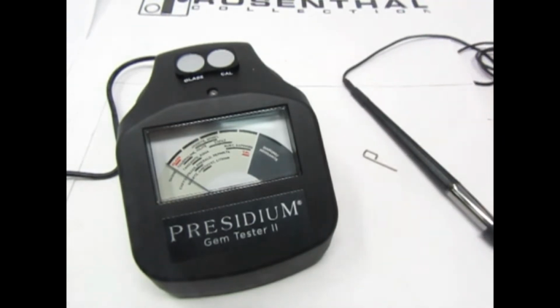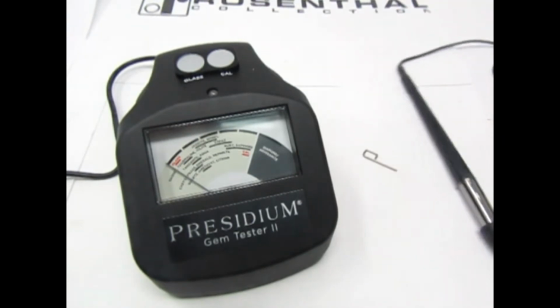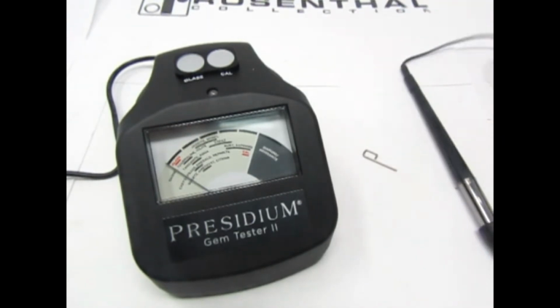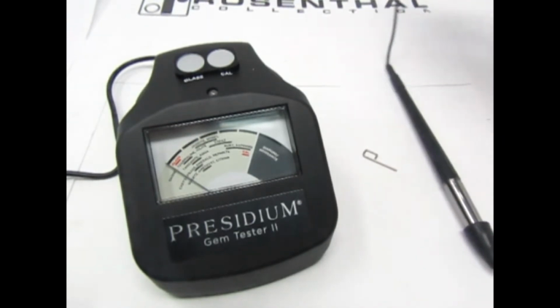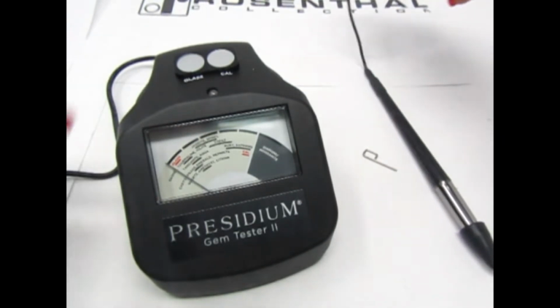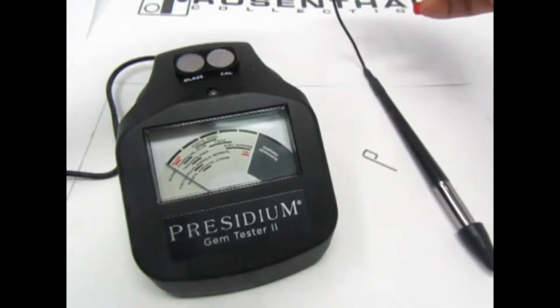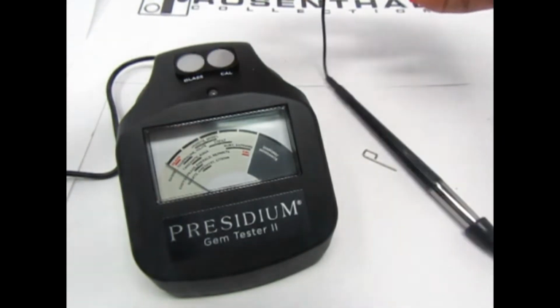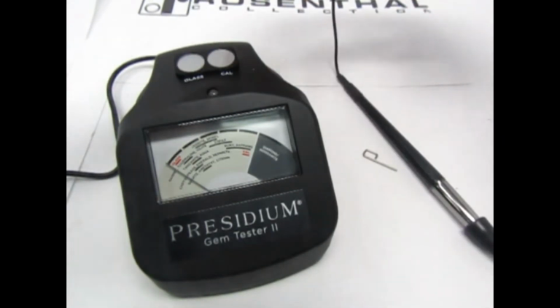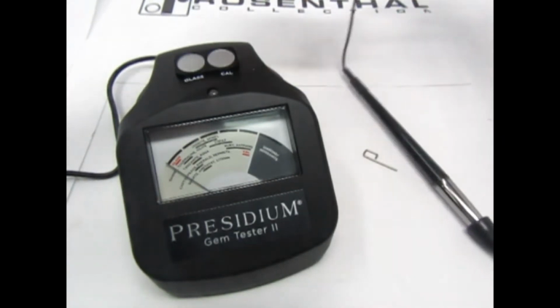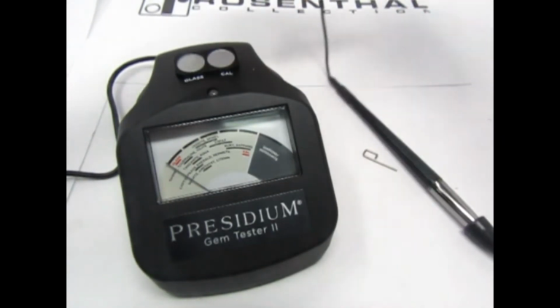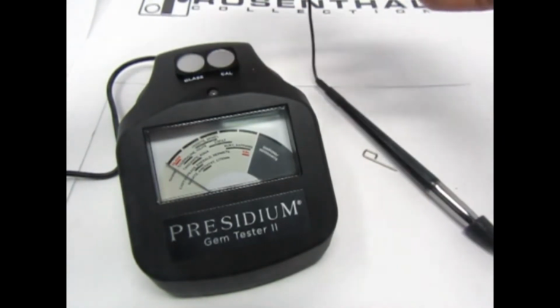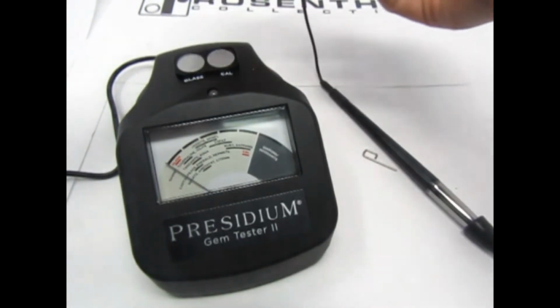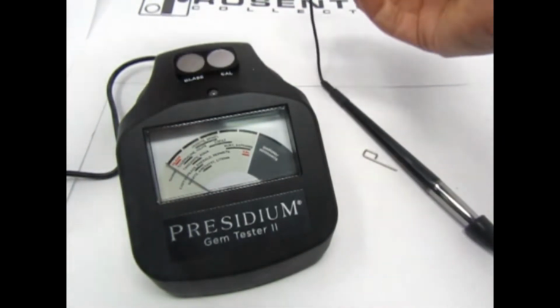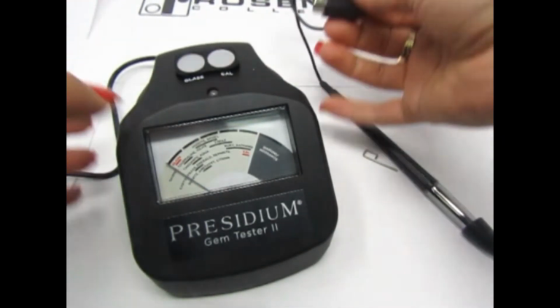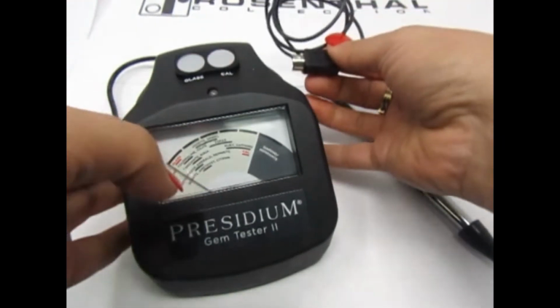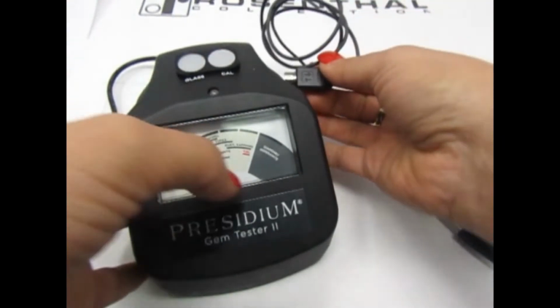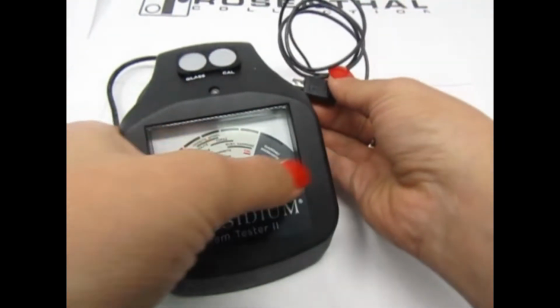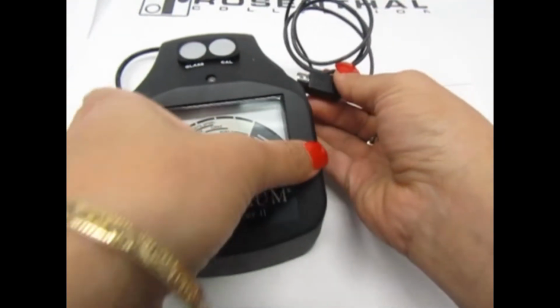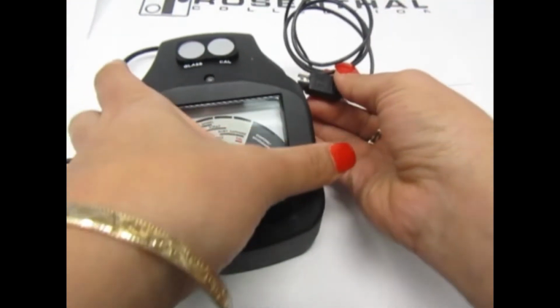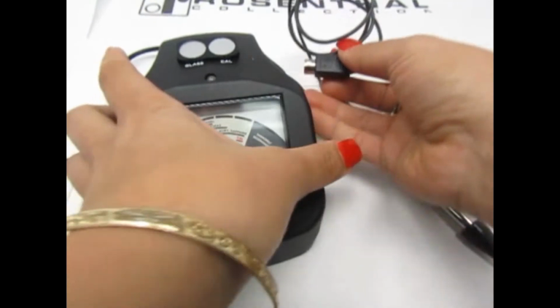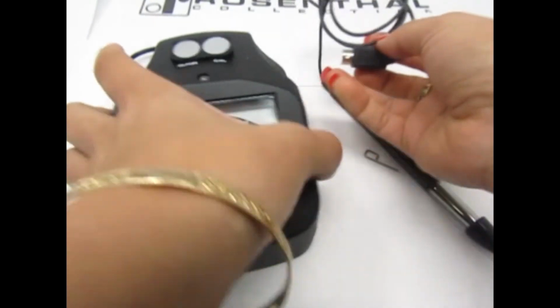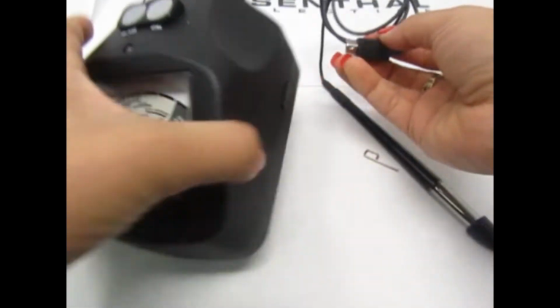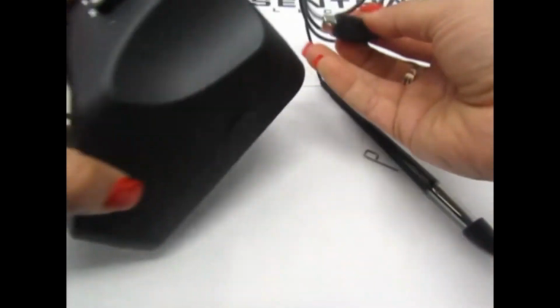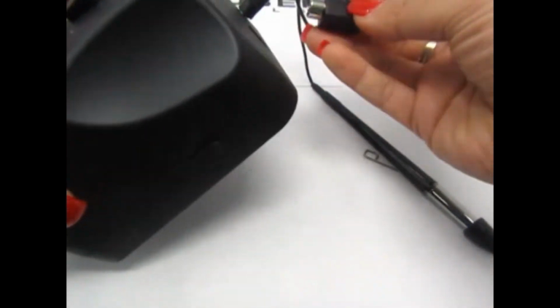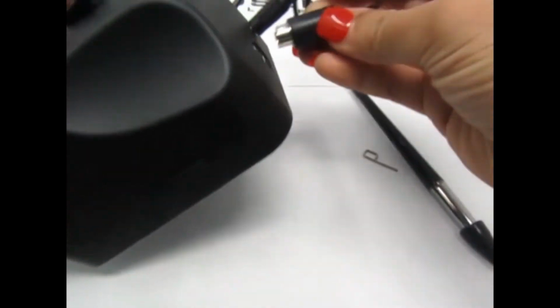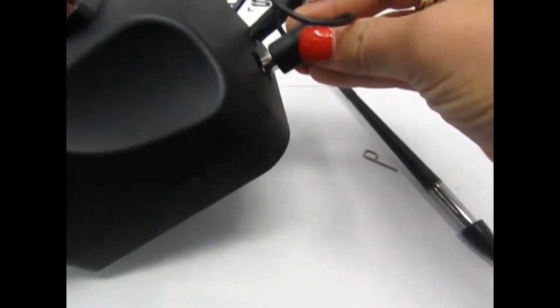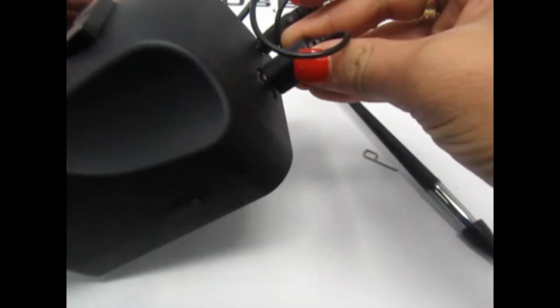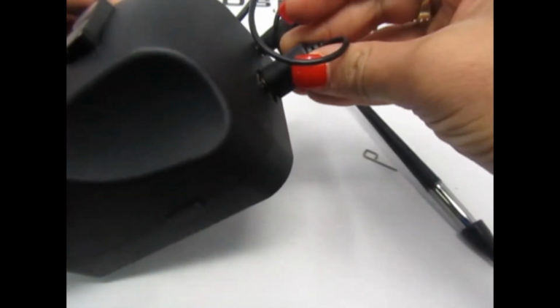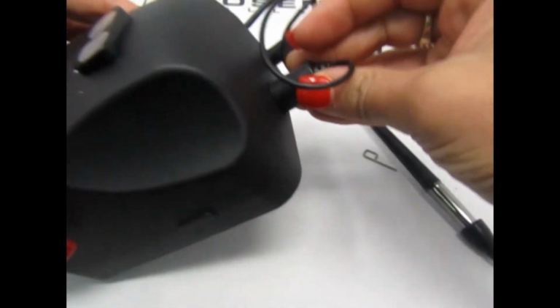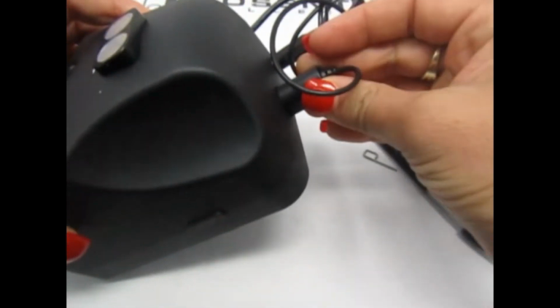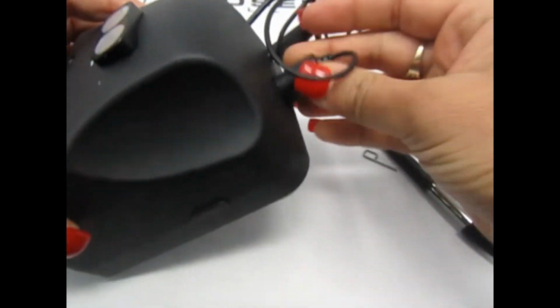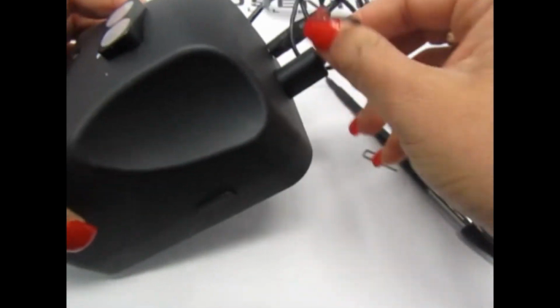First, plug in your power cord and tester pen. Note: your pen should always be plugged in before turning your machine on.